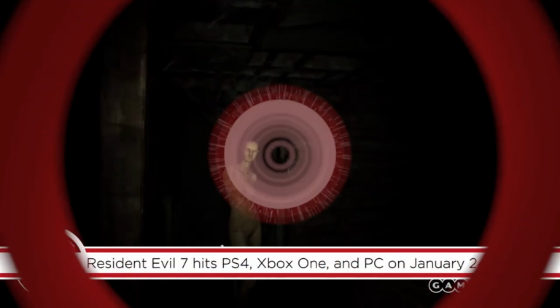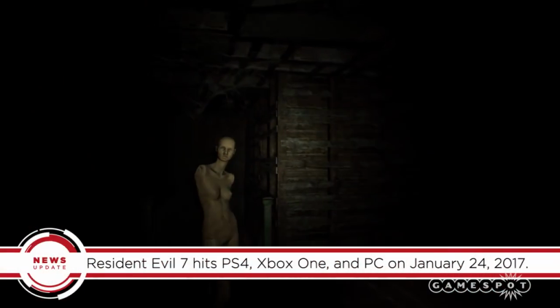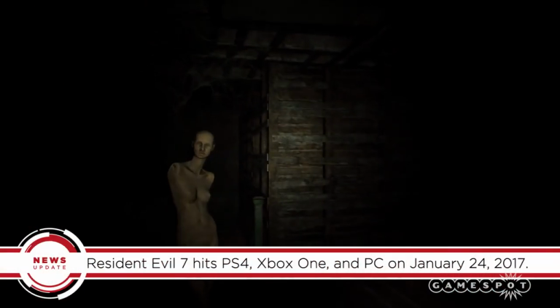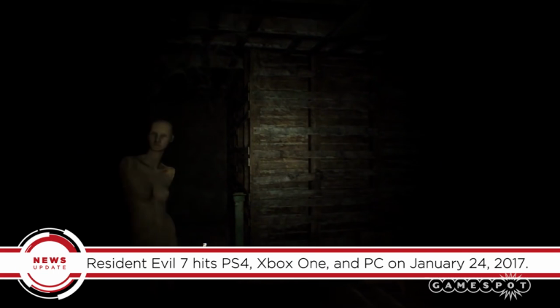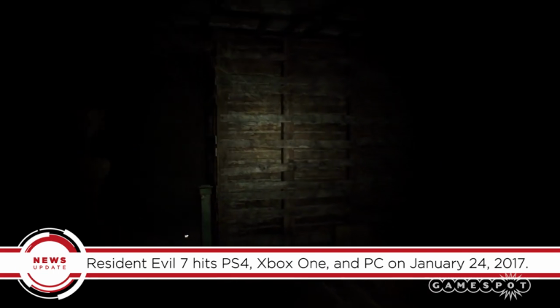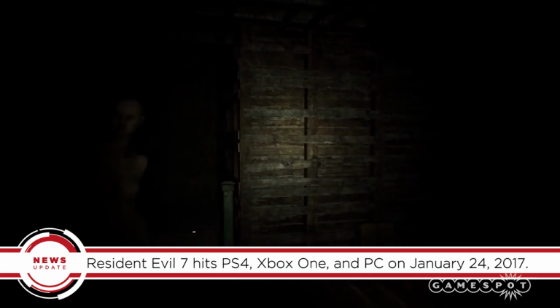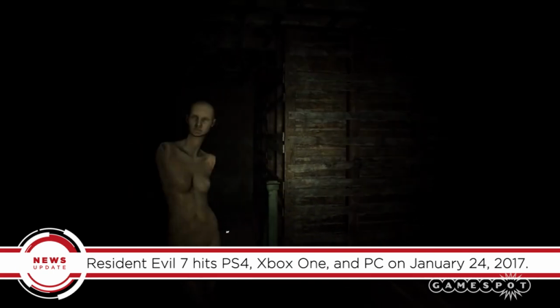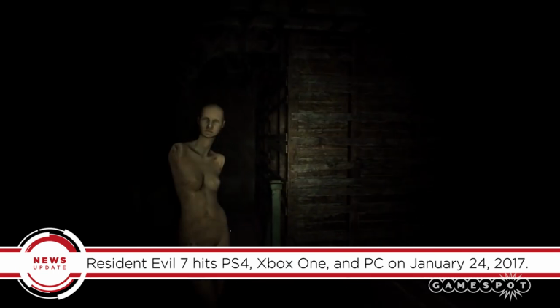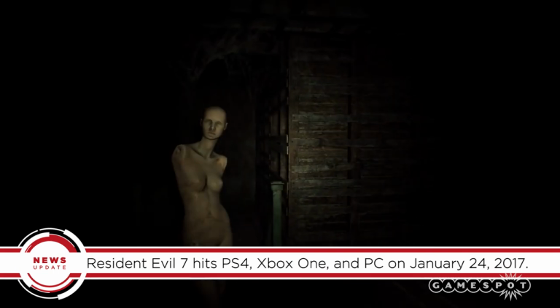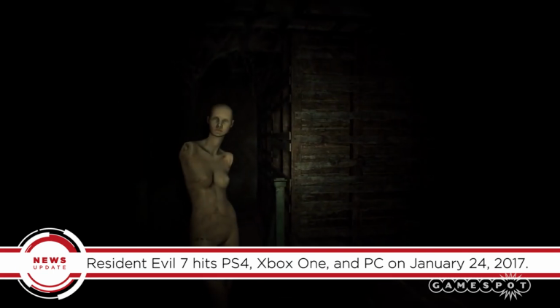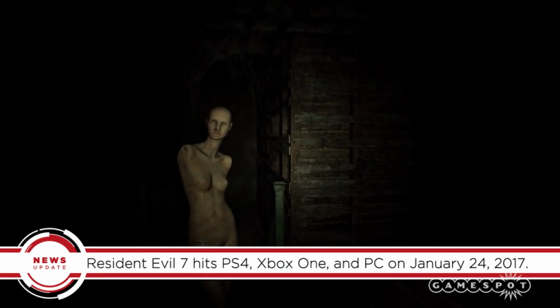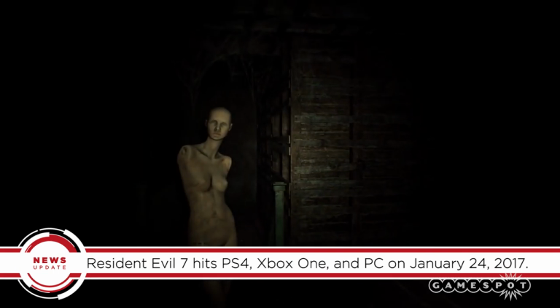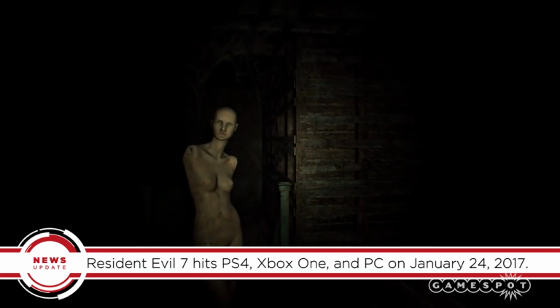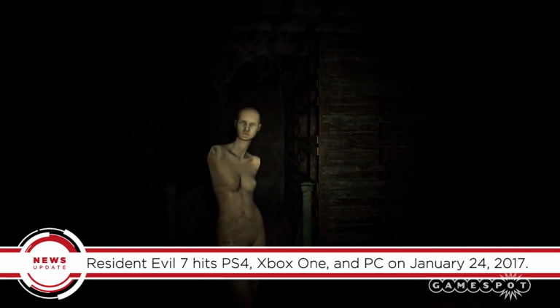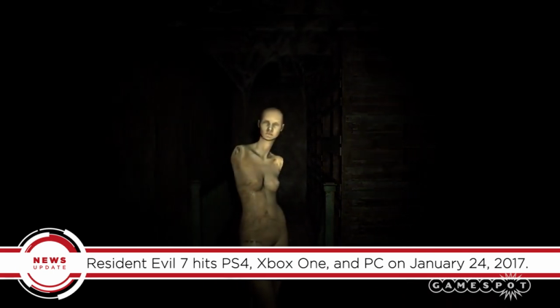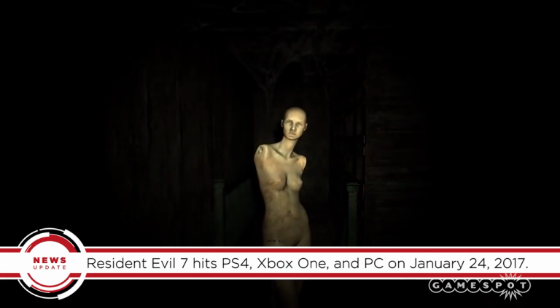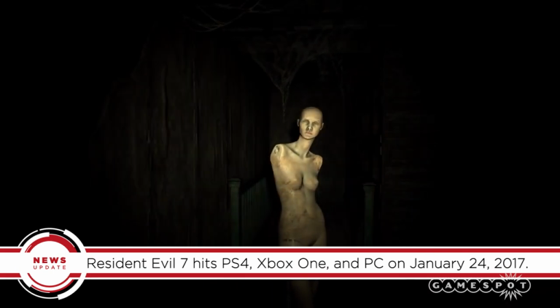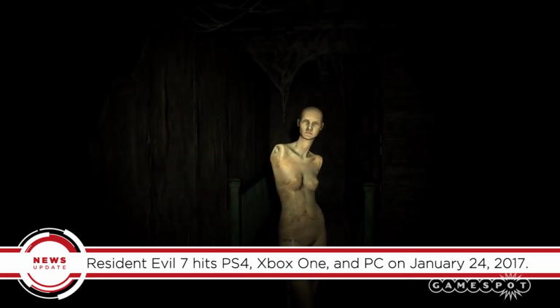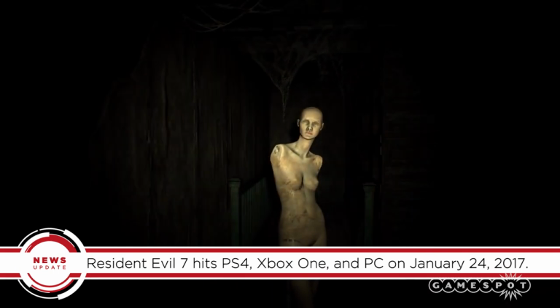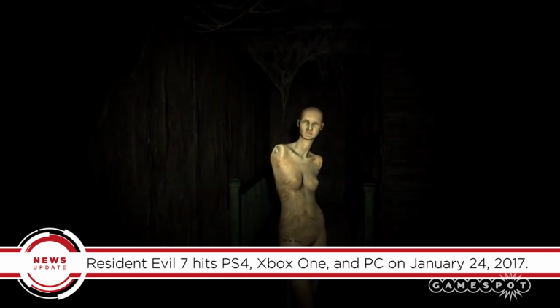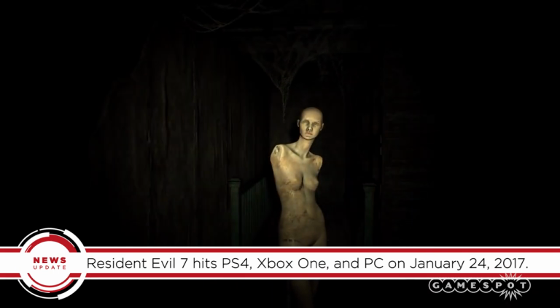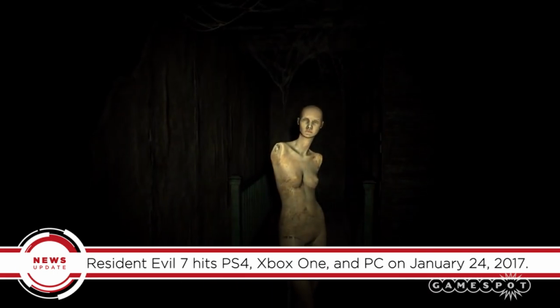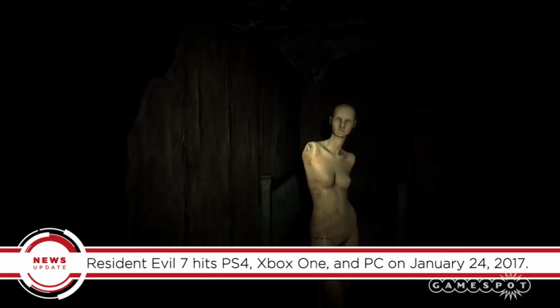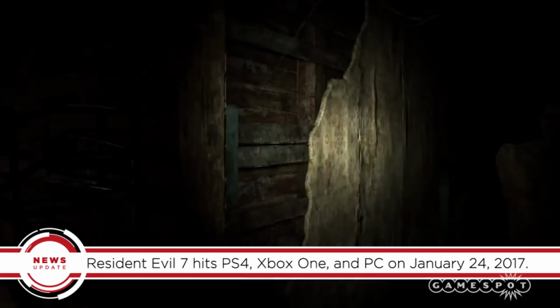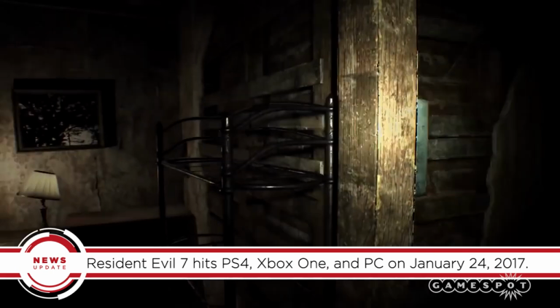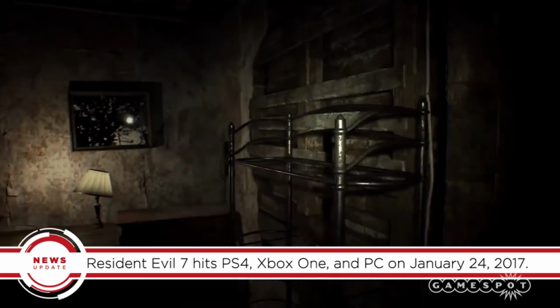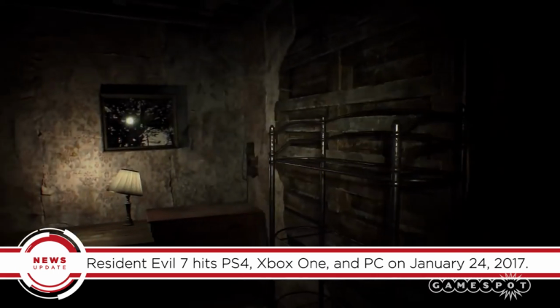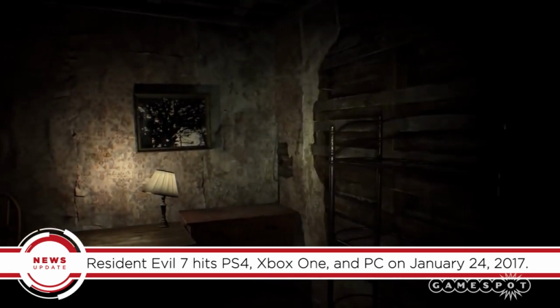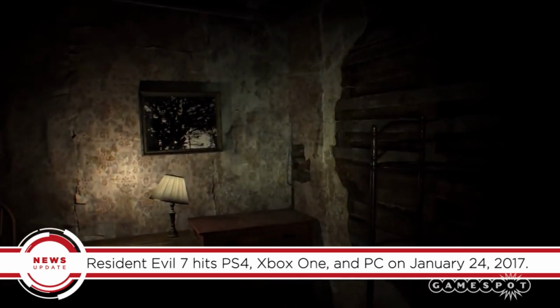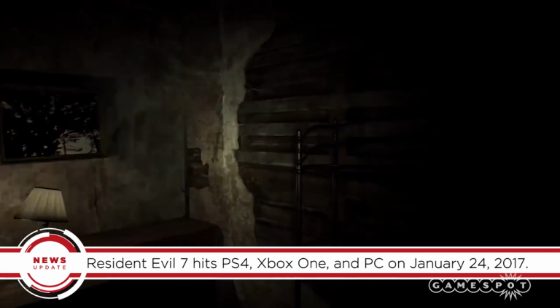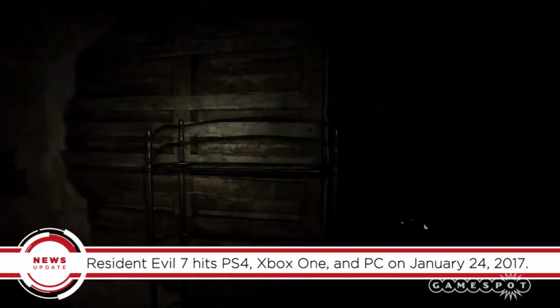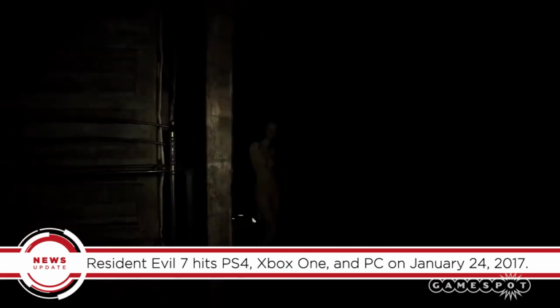Resident Evil 7 hits PS4, Xbox One, and PC on January 24th, 2017.